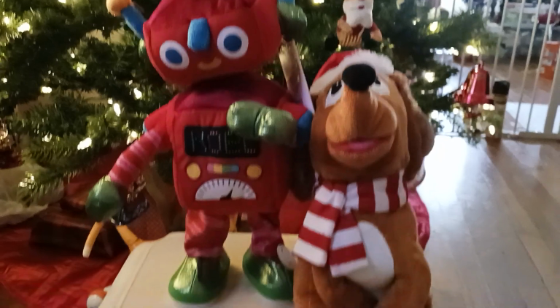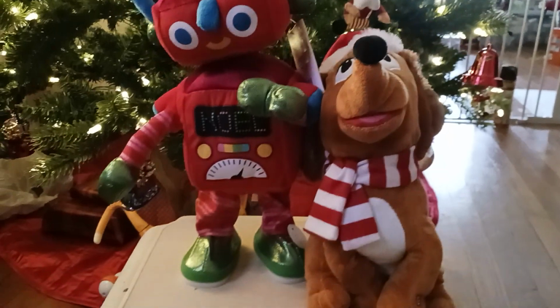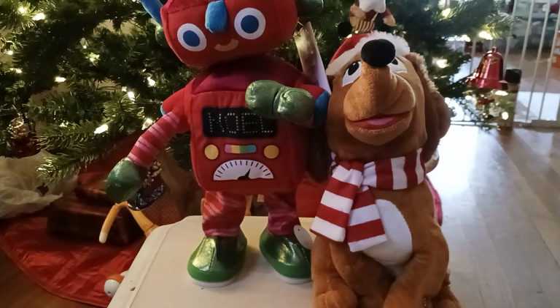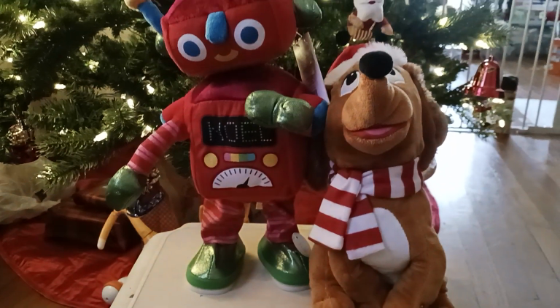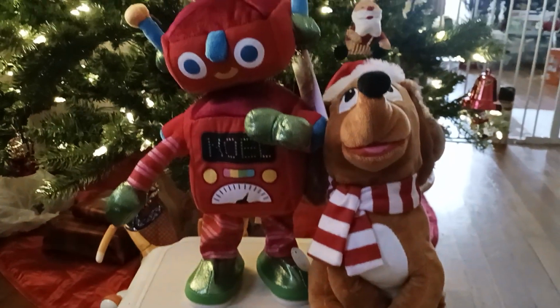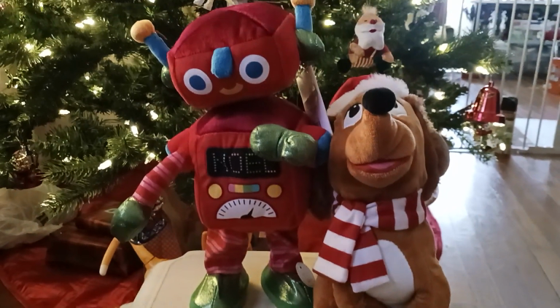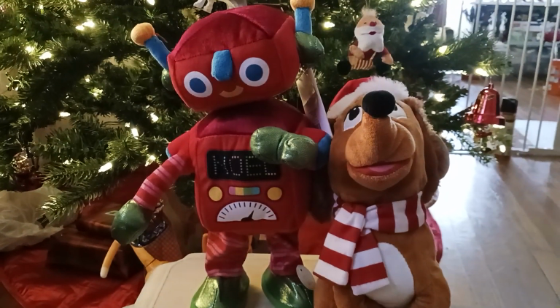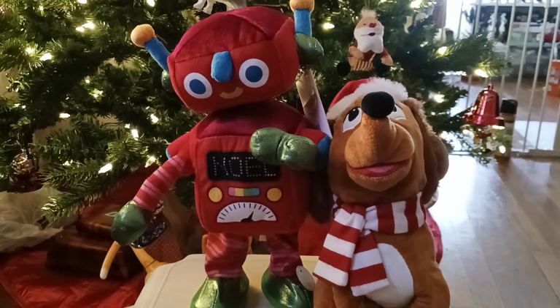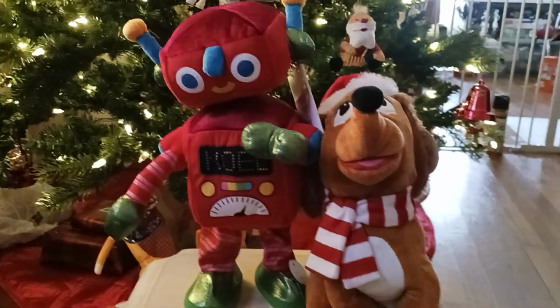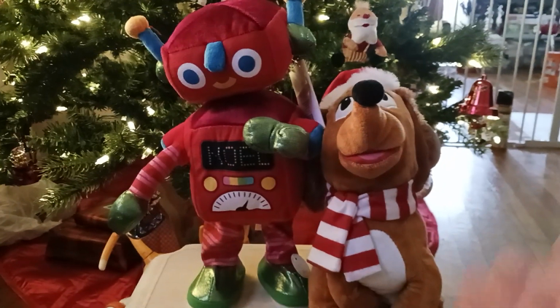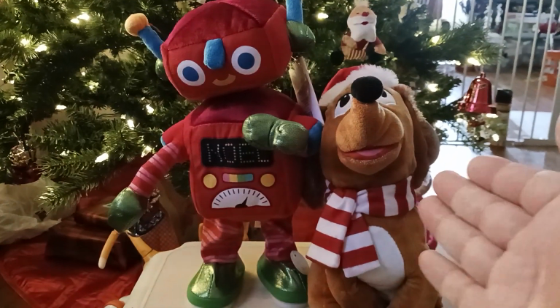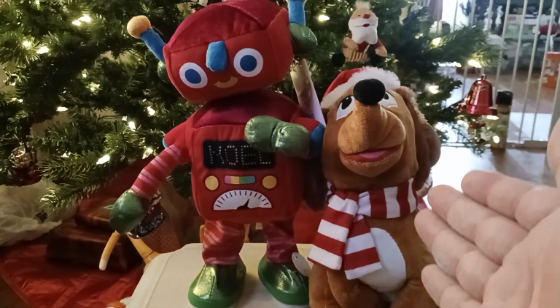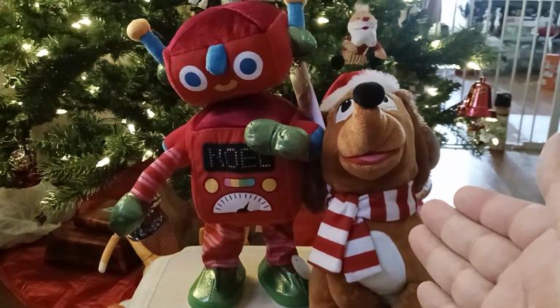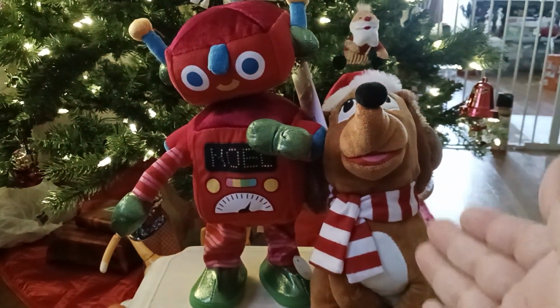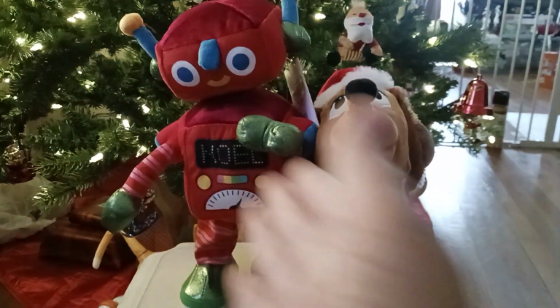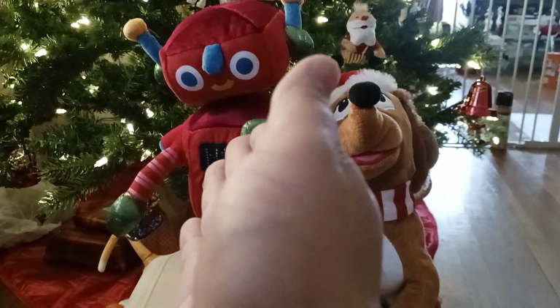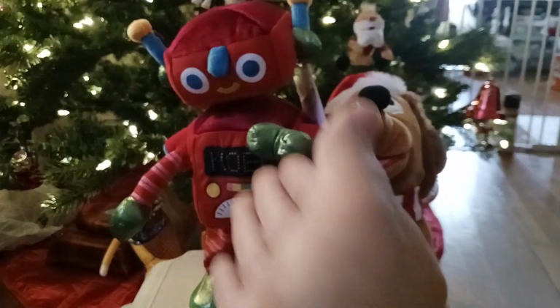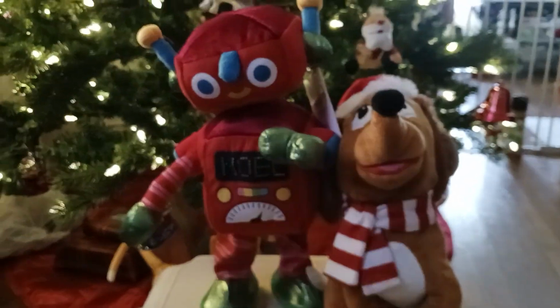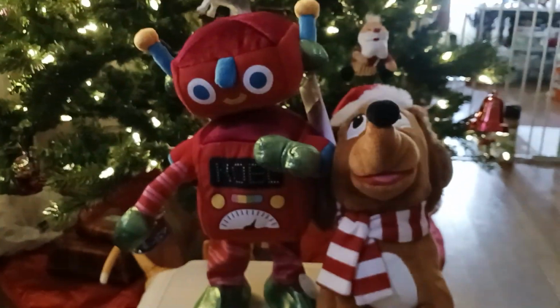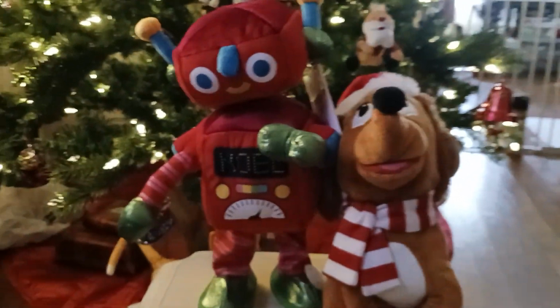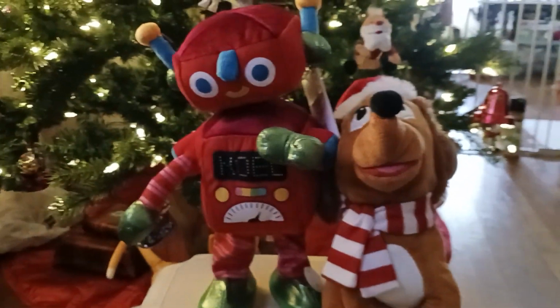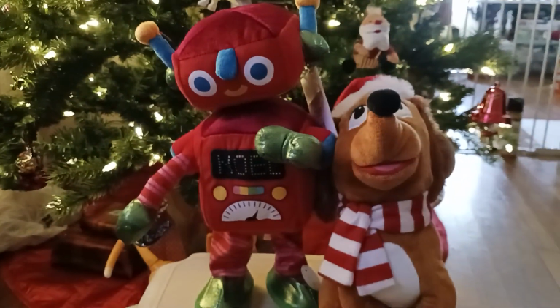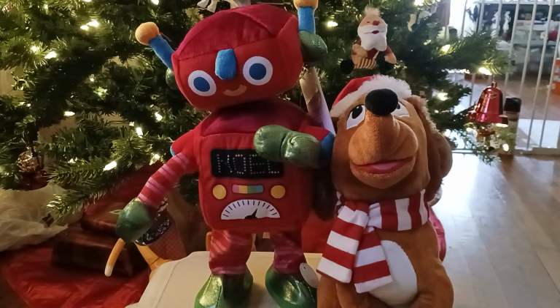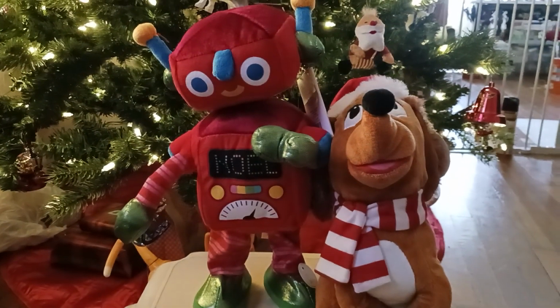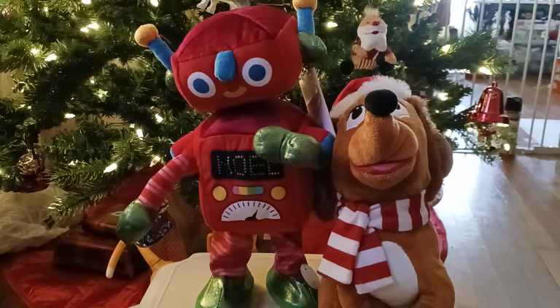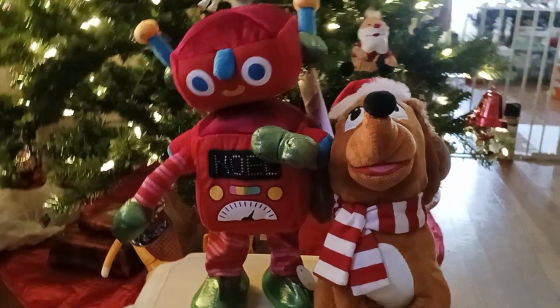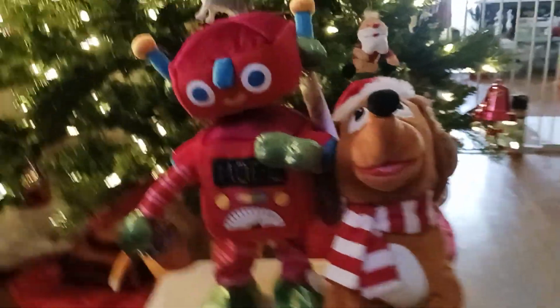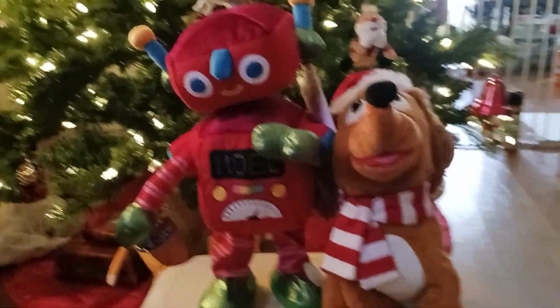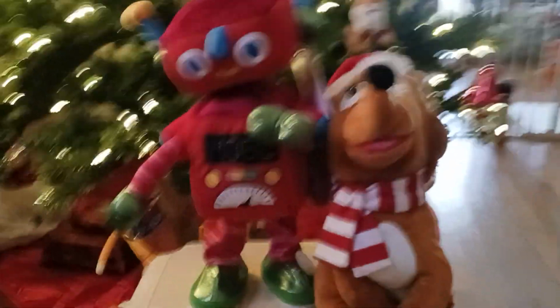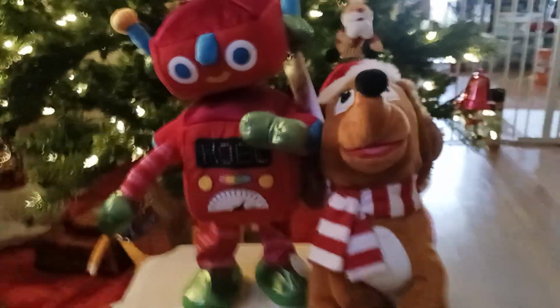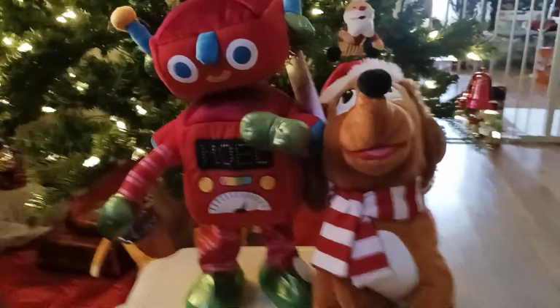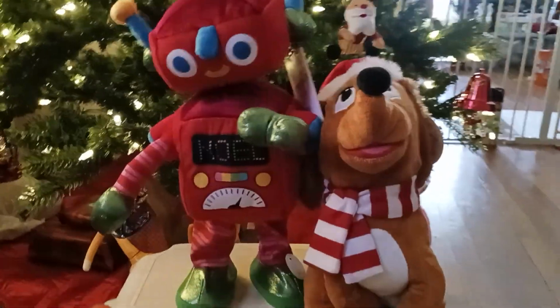Once again, this thing was like $25 — I think it was $20. What is going on with the prices?